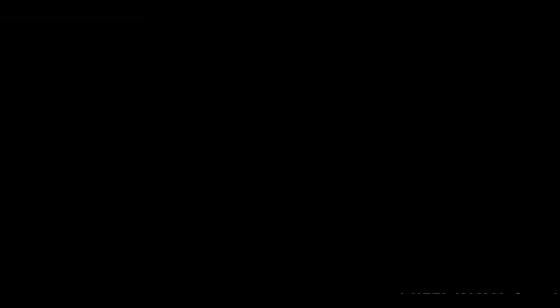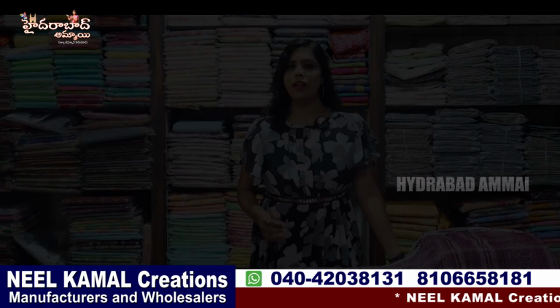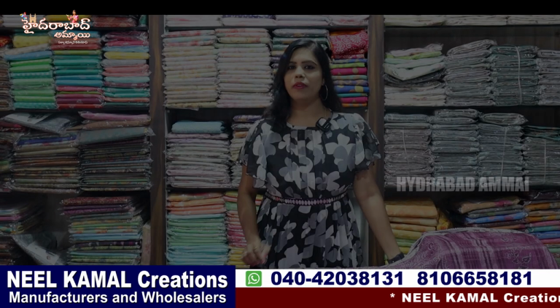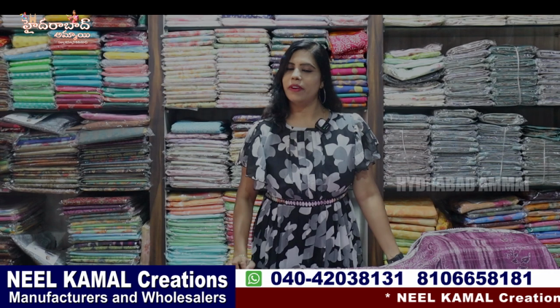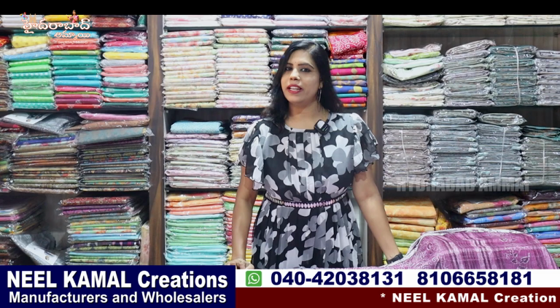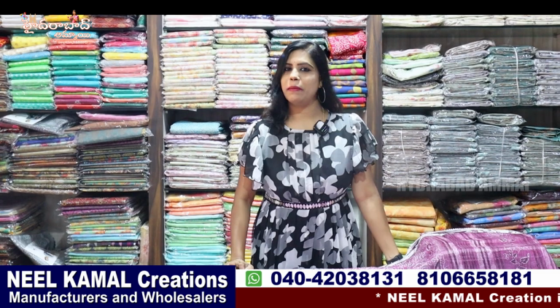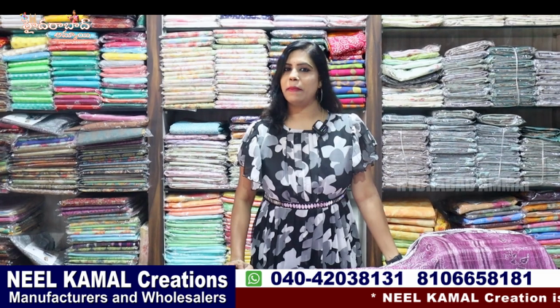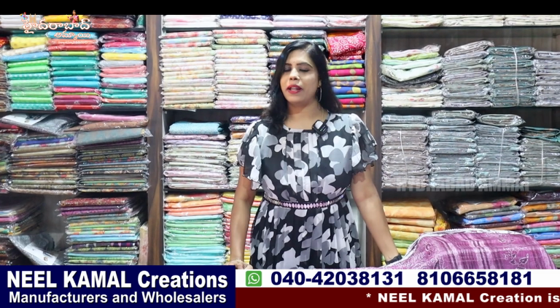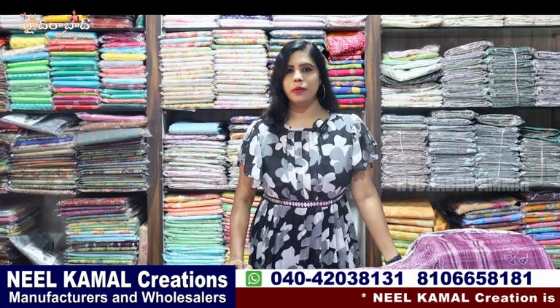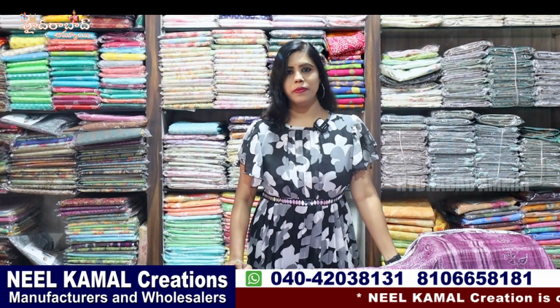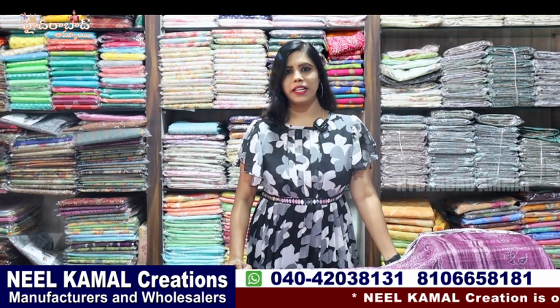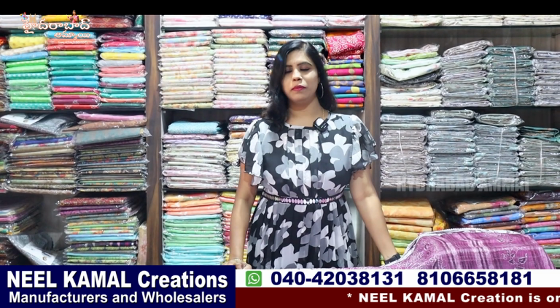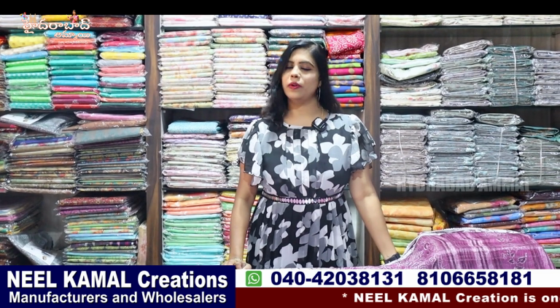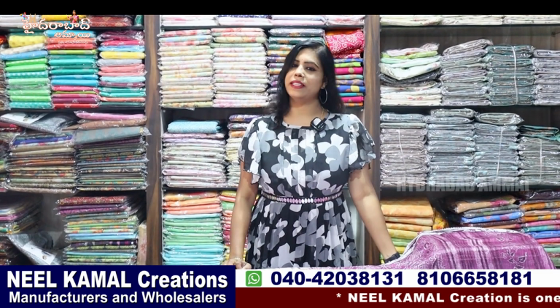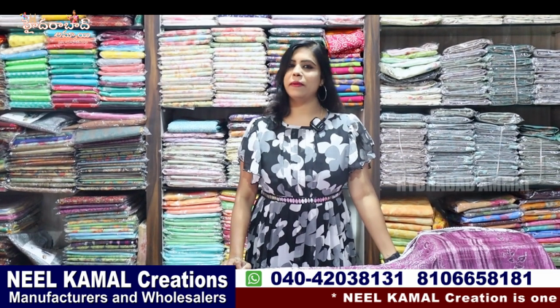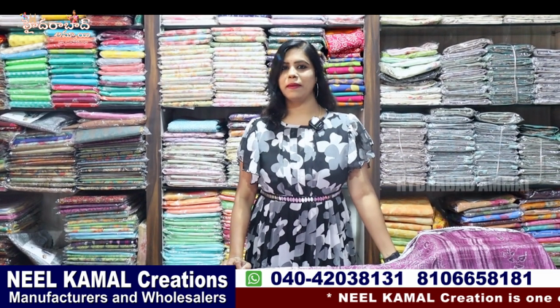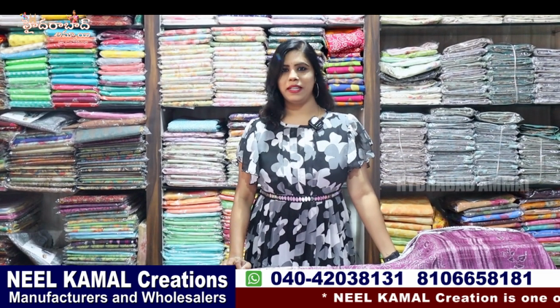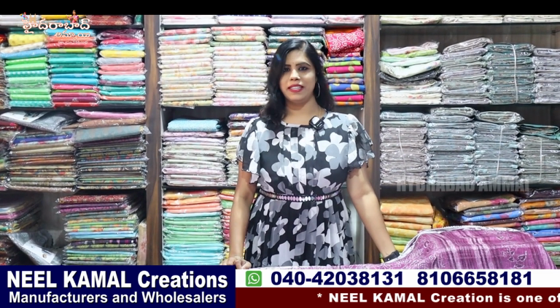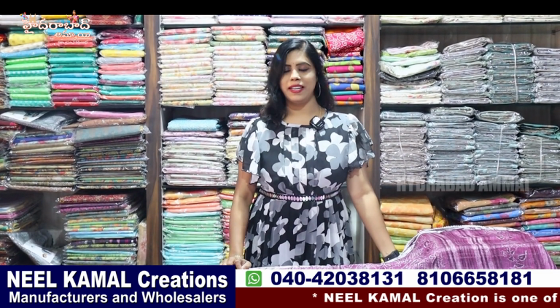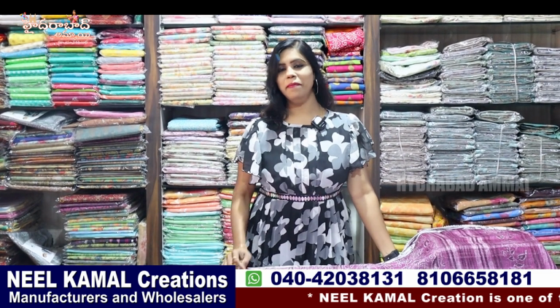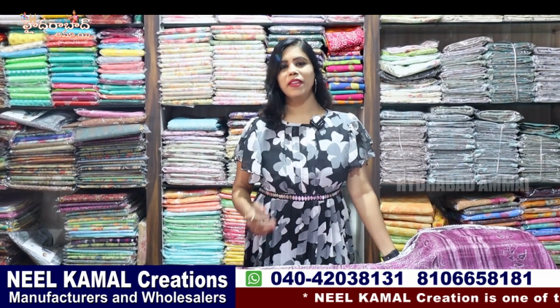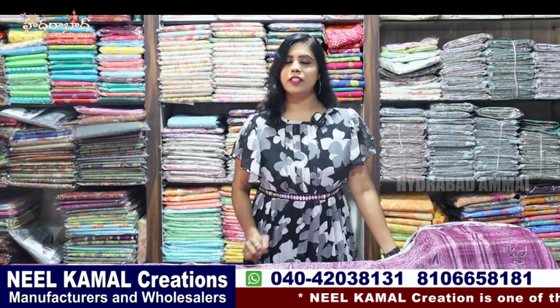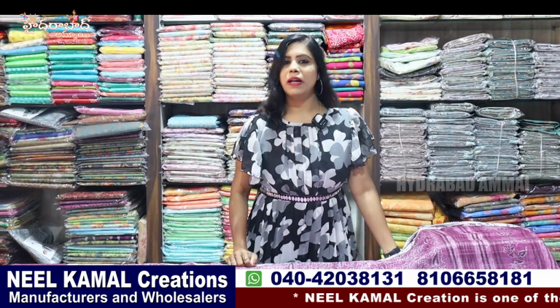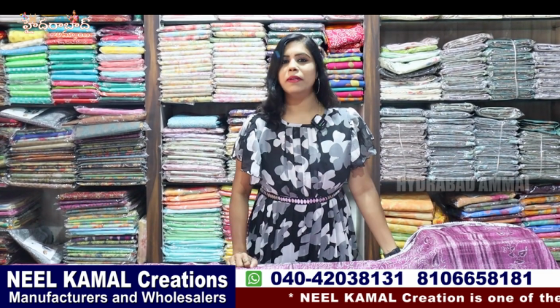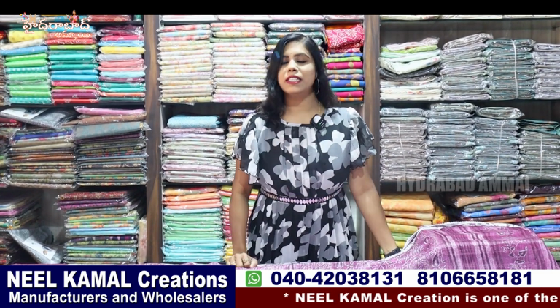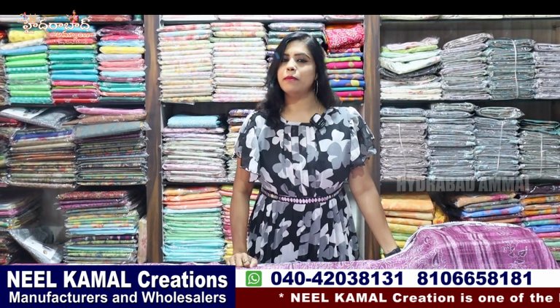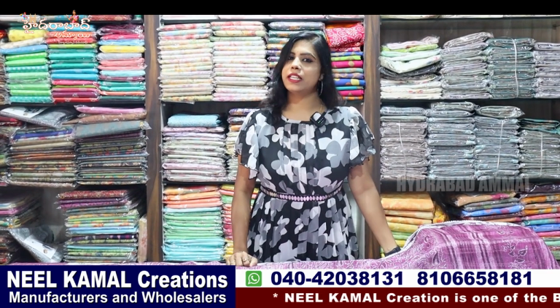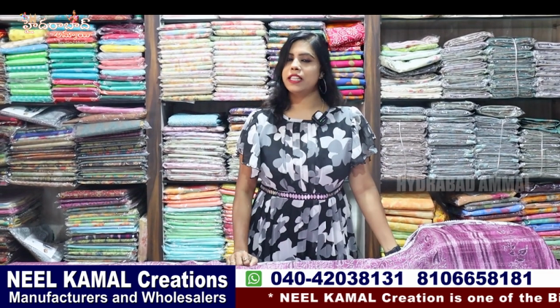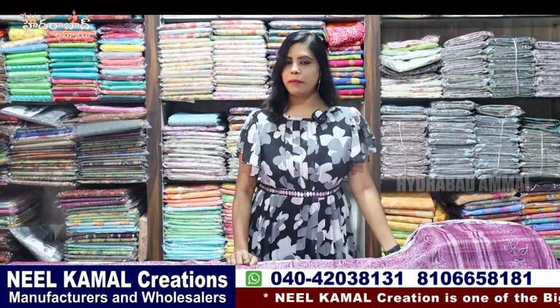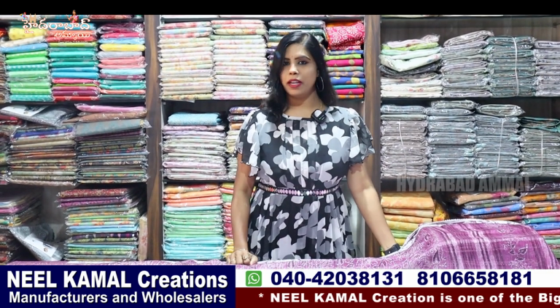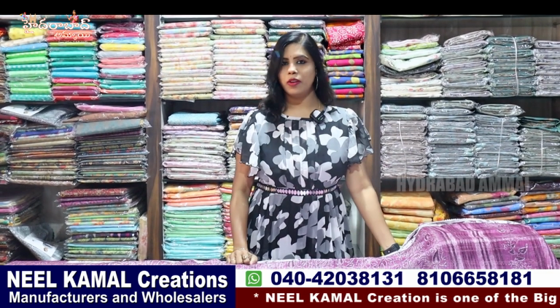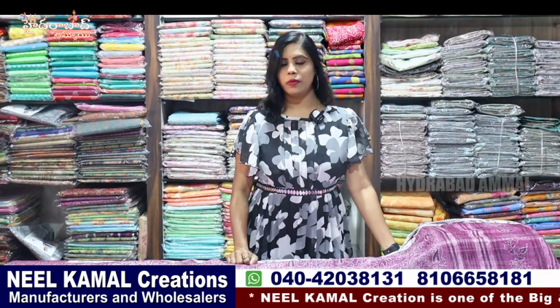Hello everyone, I am Banu. Welcome to Hyderabad Ammai Channel. Today we have a special place in Sikindra Bhadlaevon.